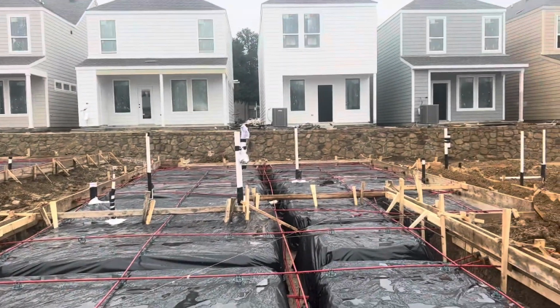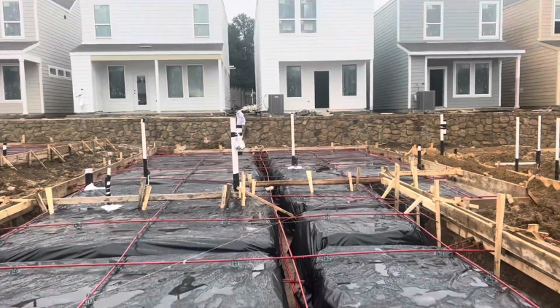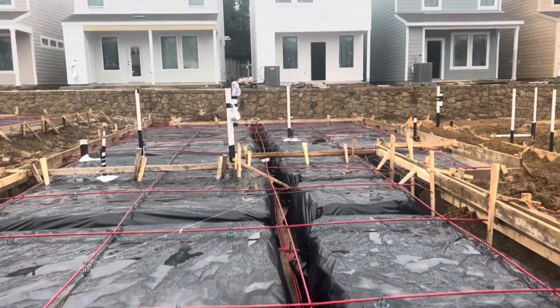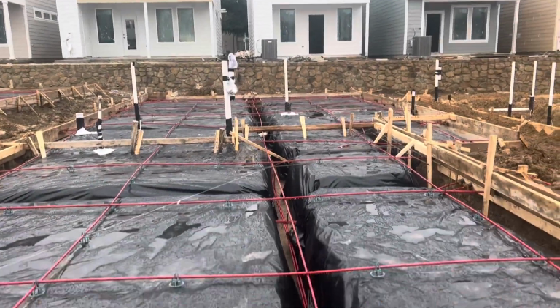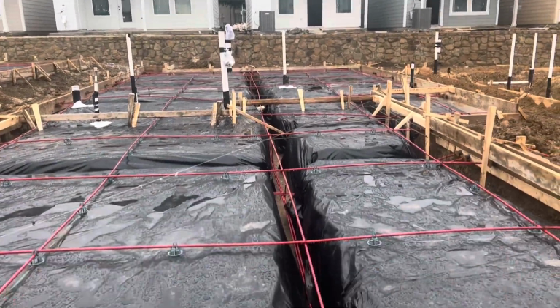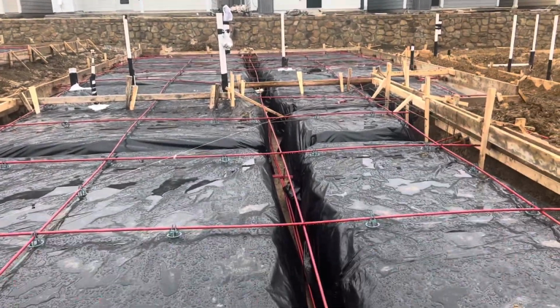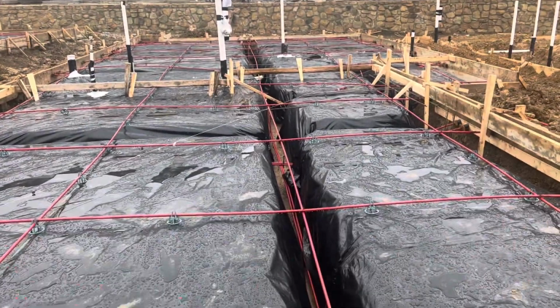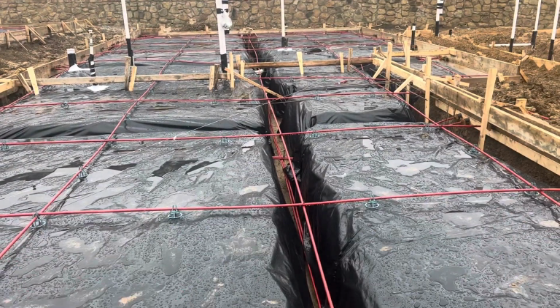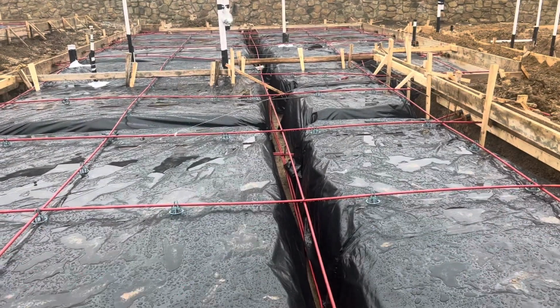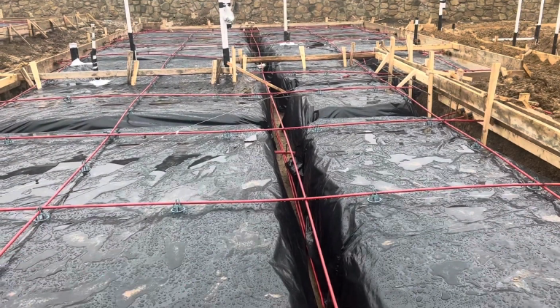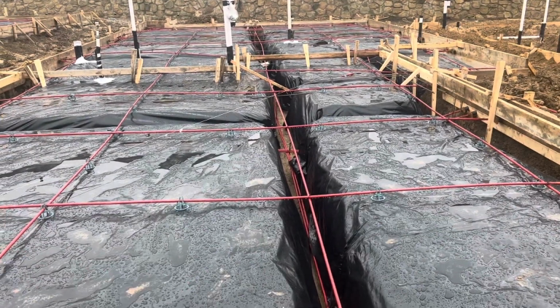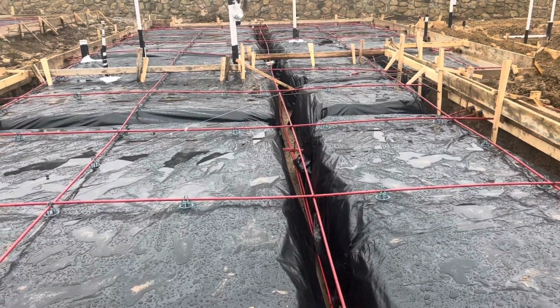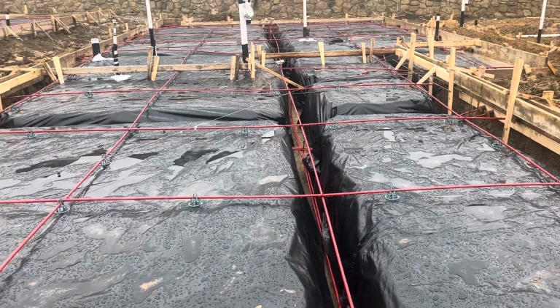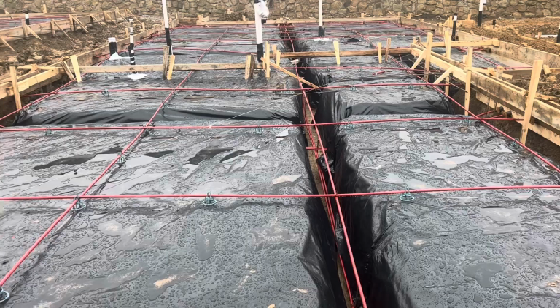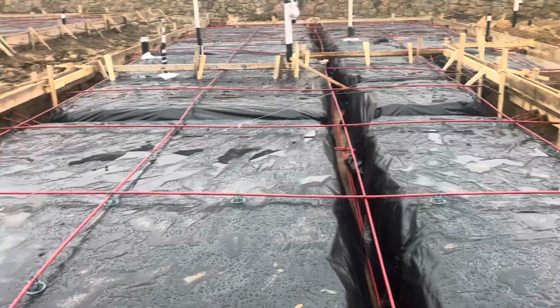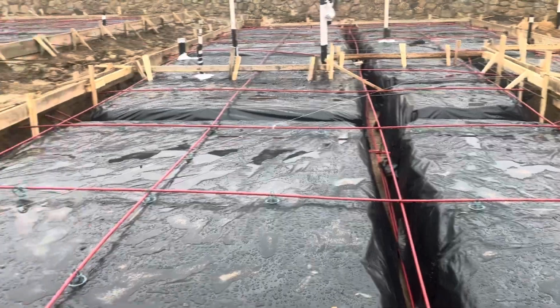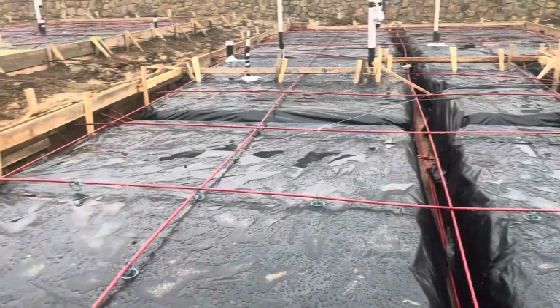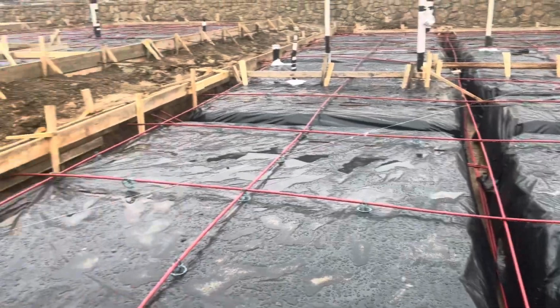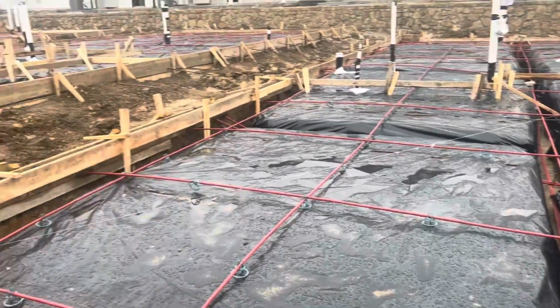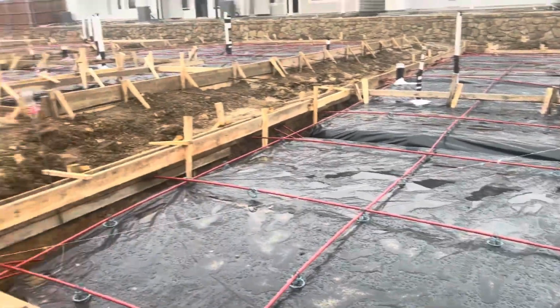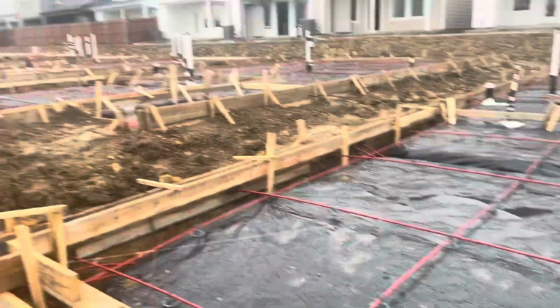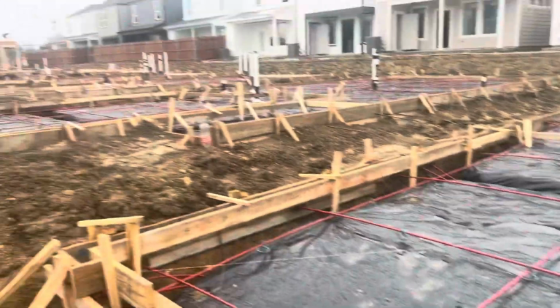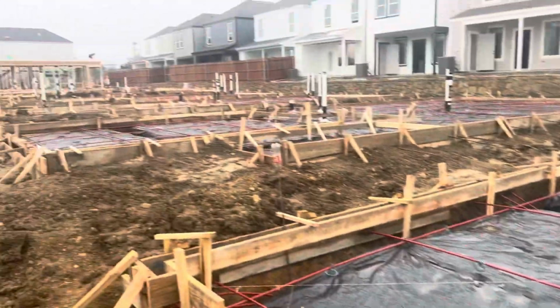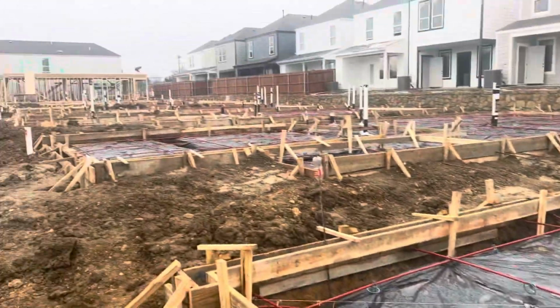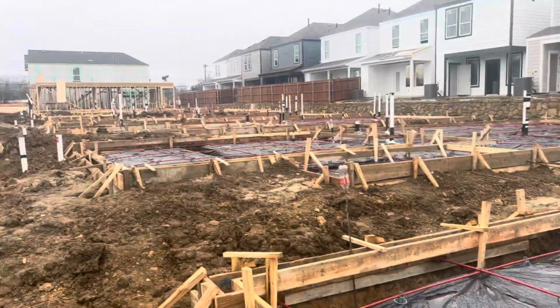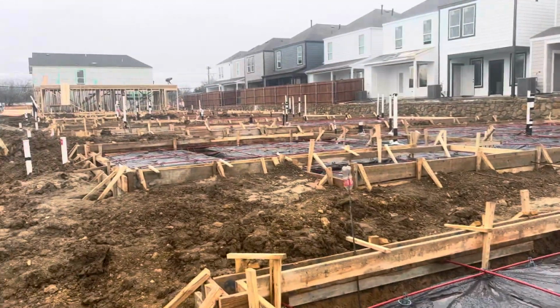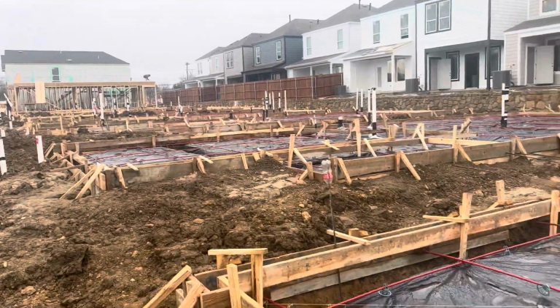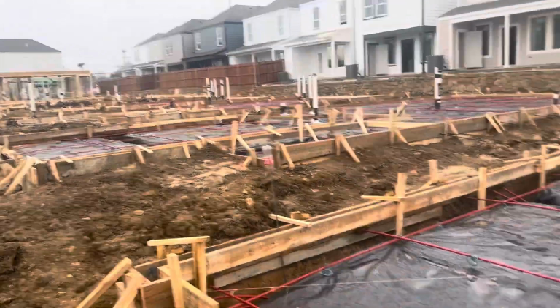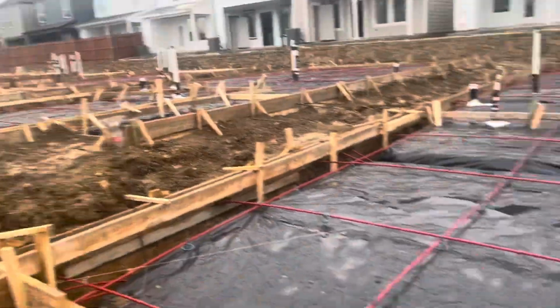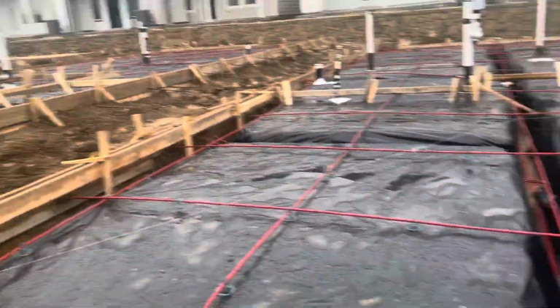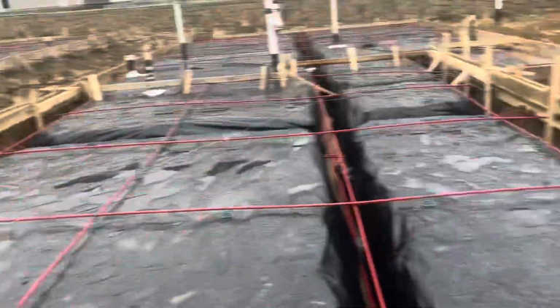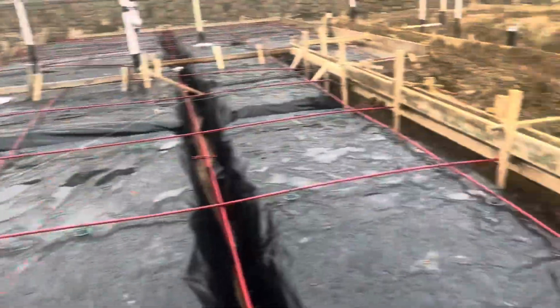Anyway, I hope that helps explain some things about foundations. There's a whole bunch of houses being built over here.